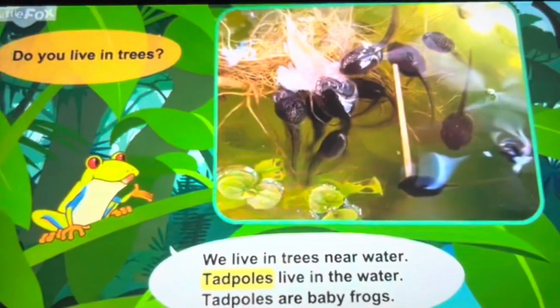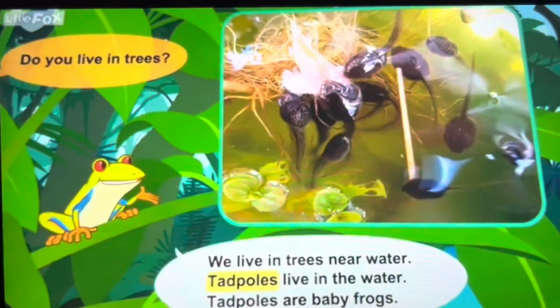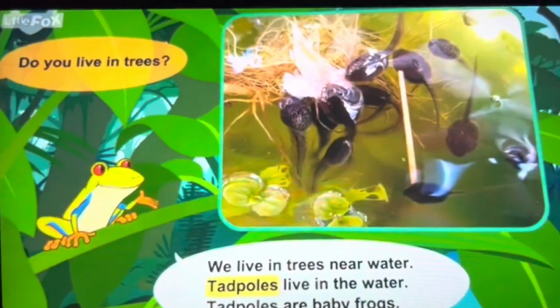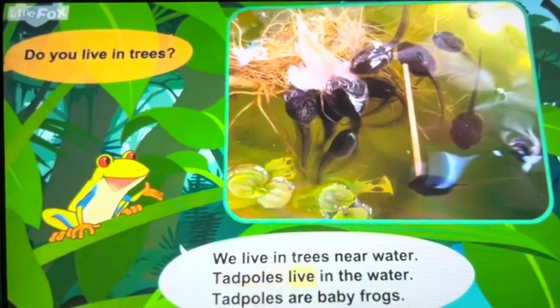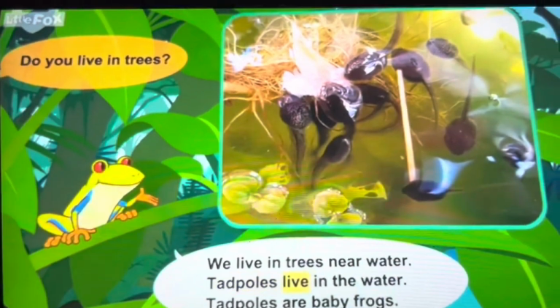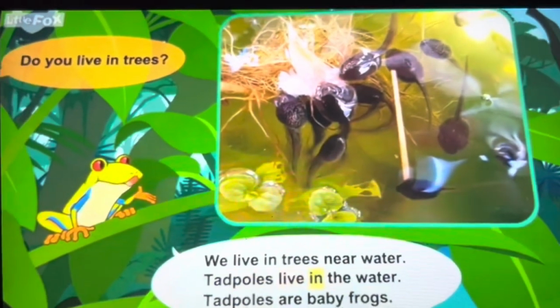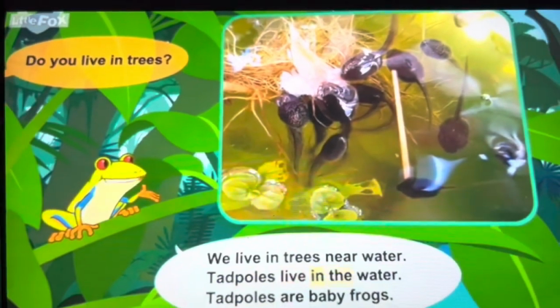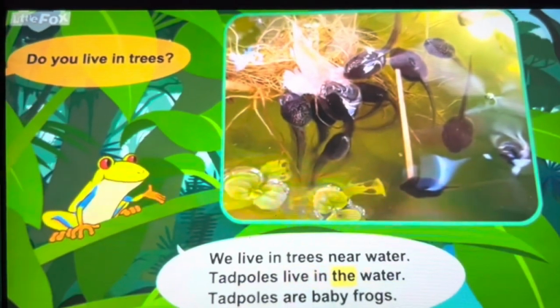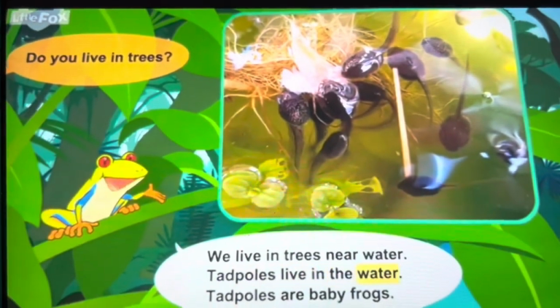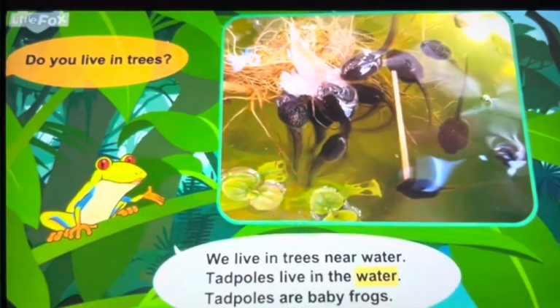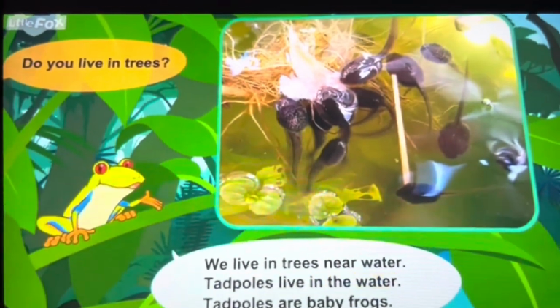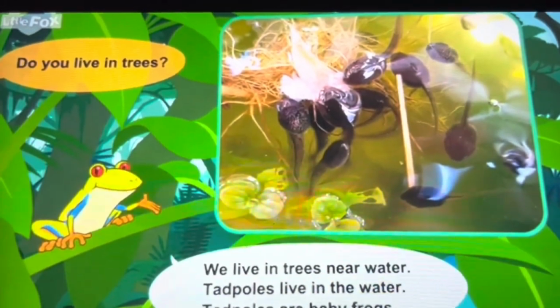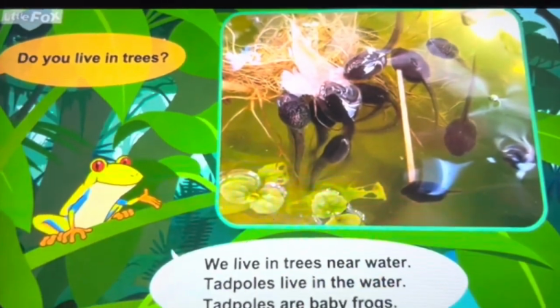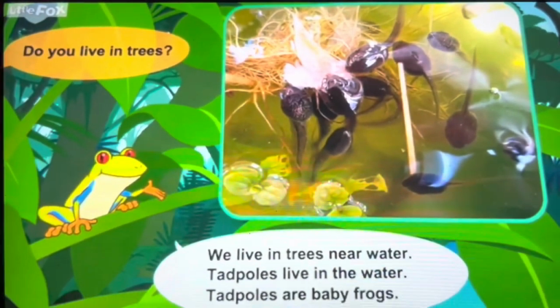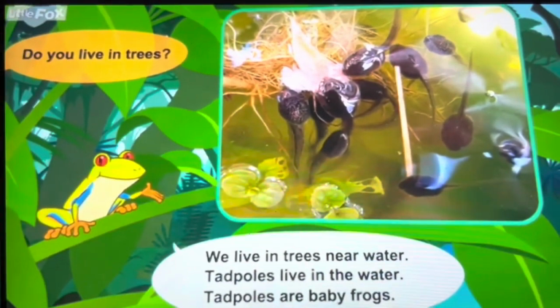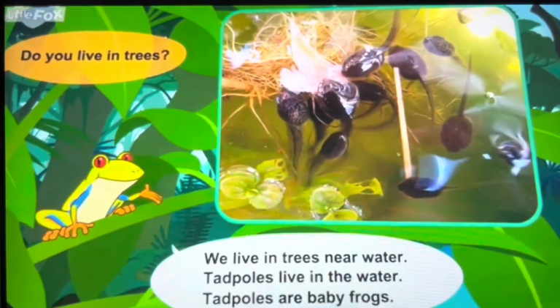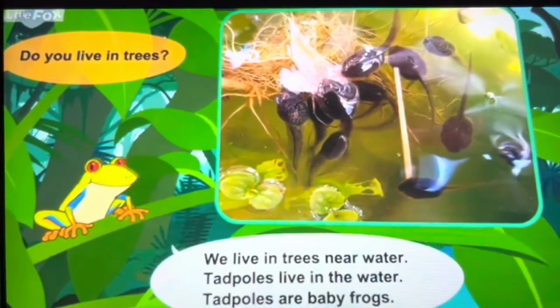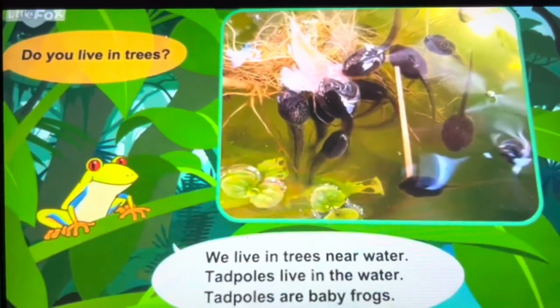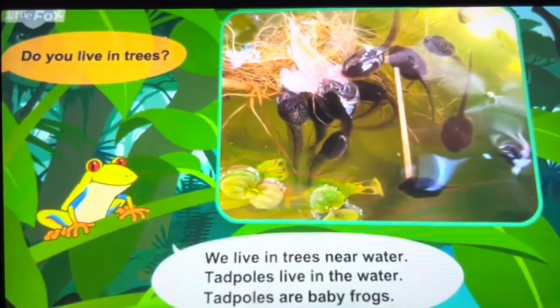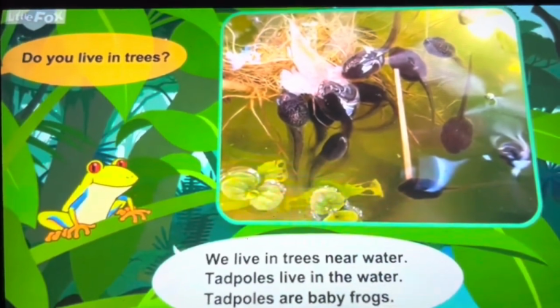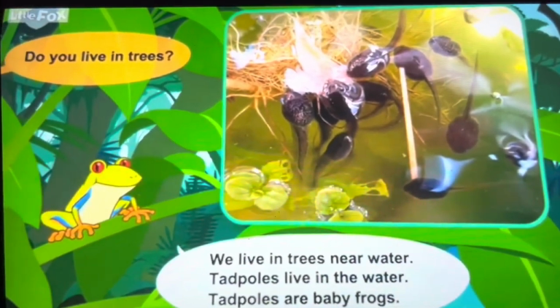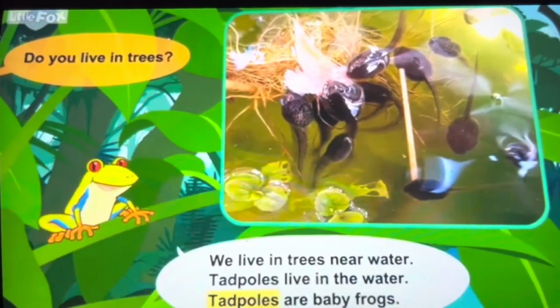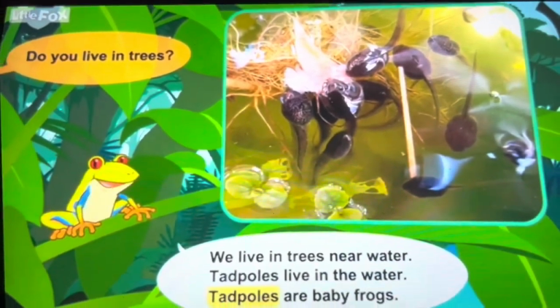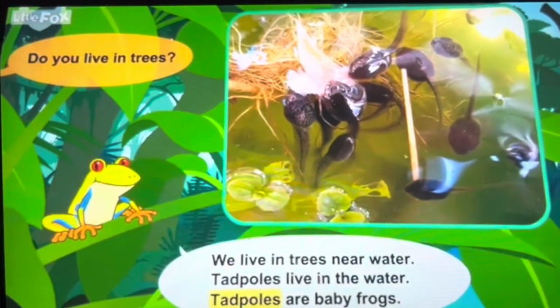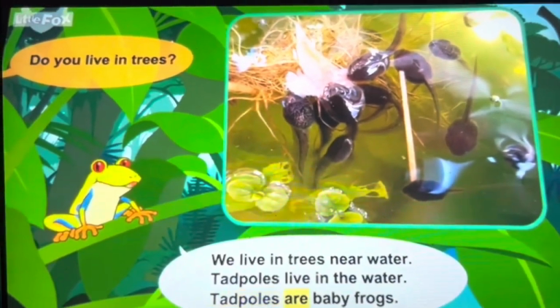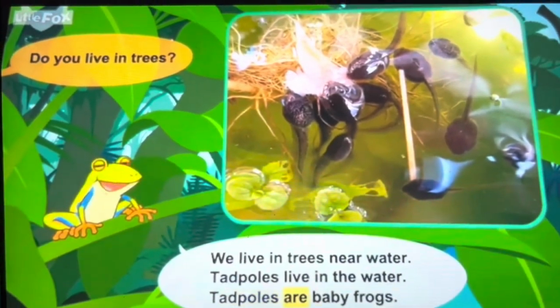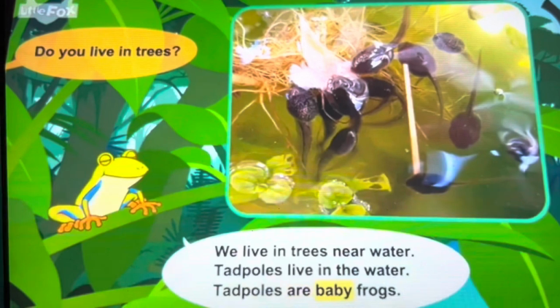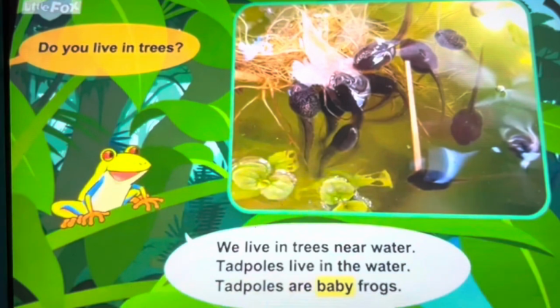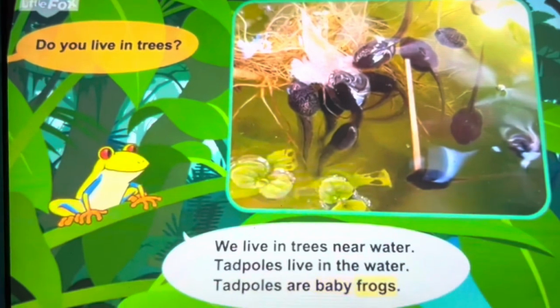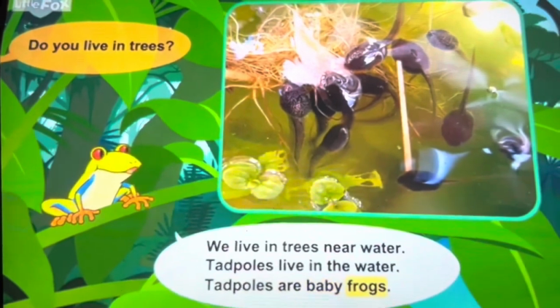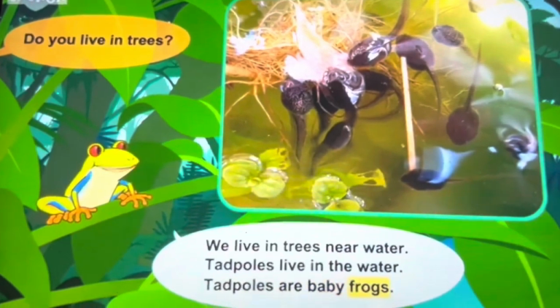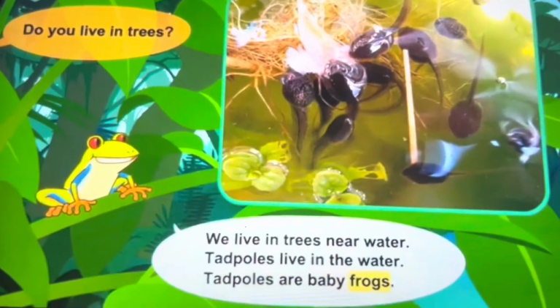We live in trees near water. Tadpoles live in the water.